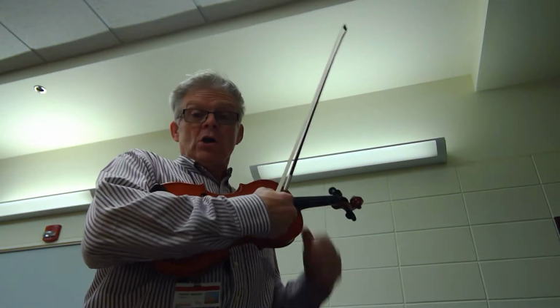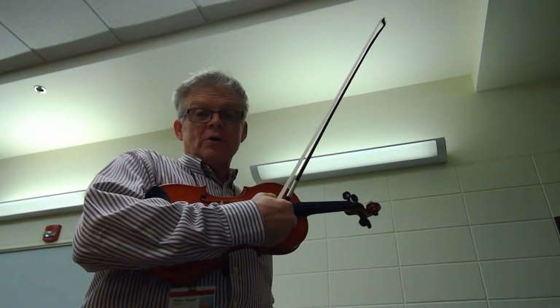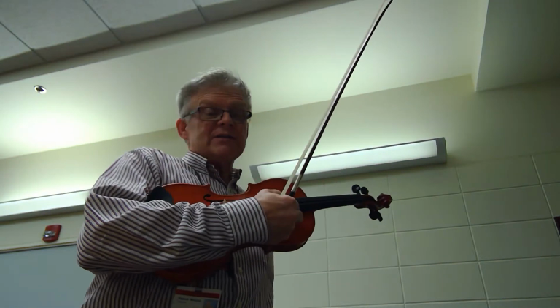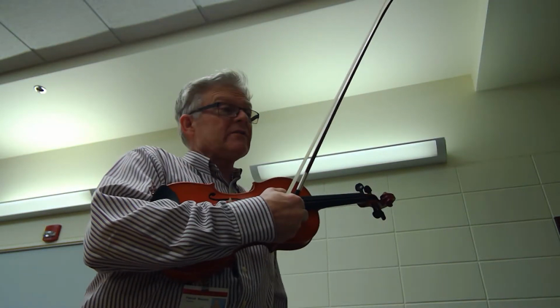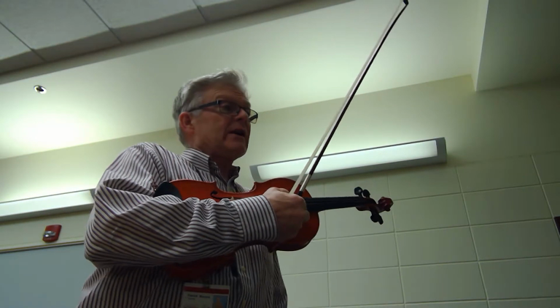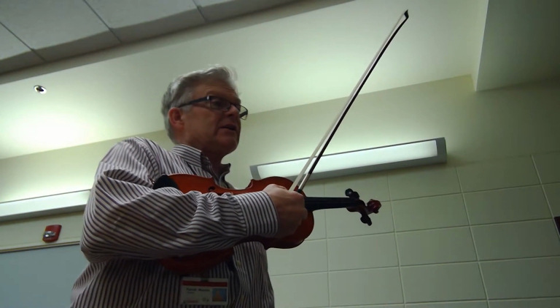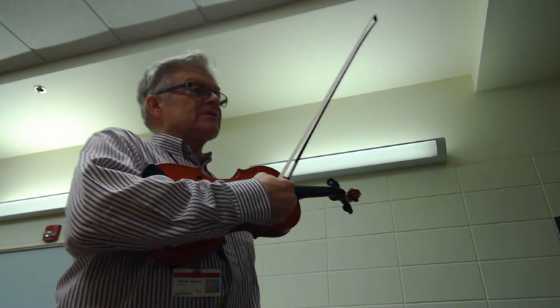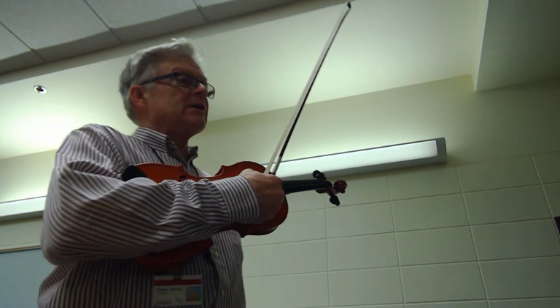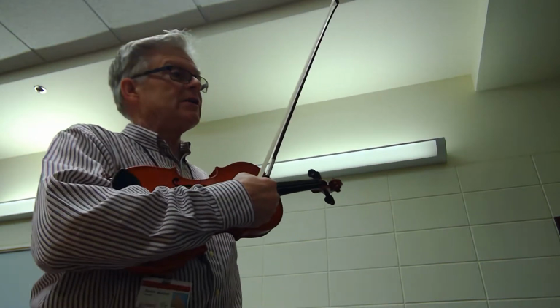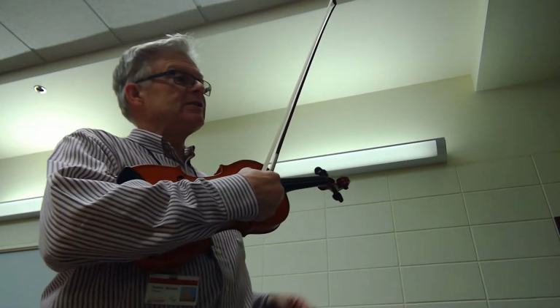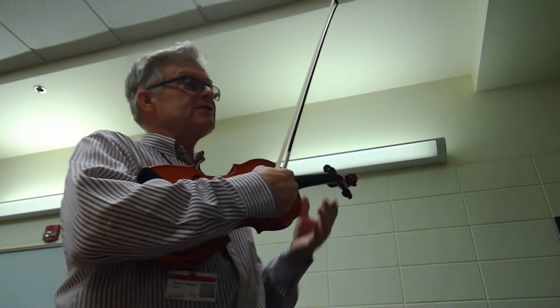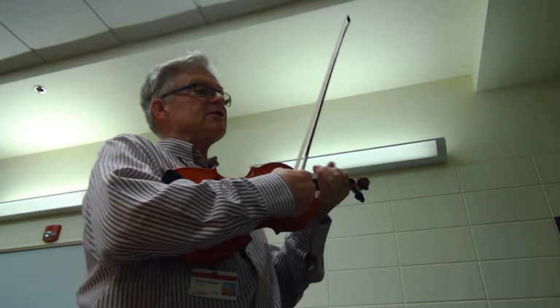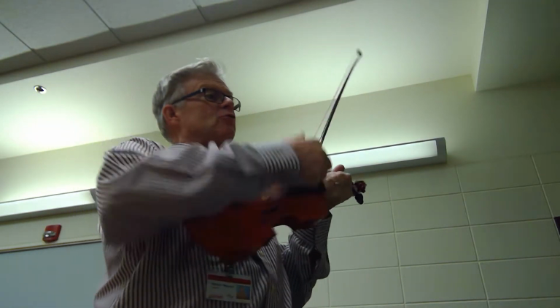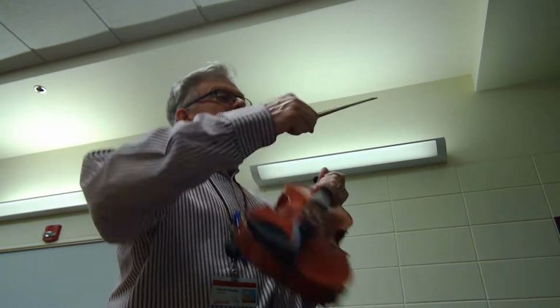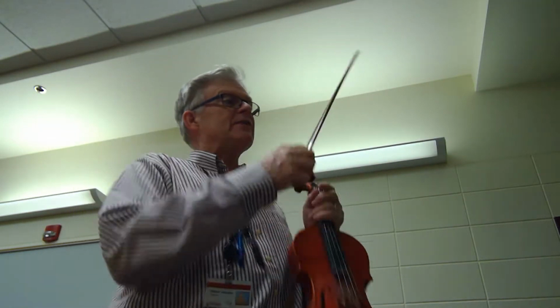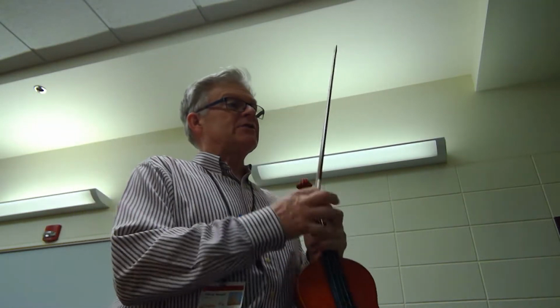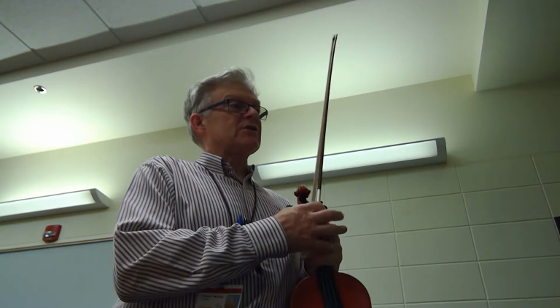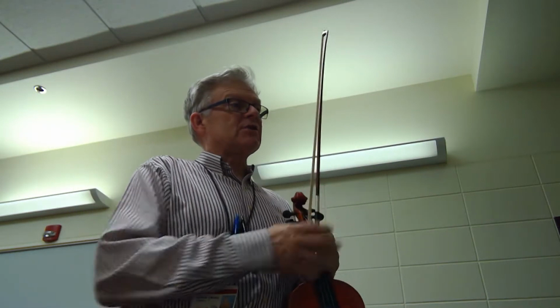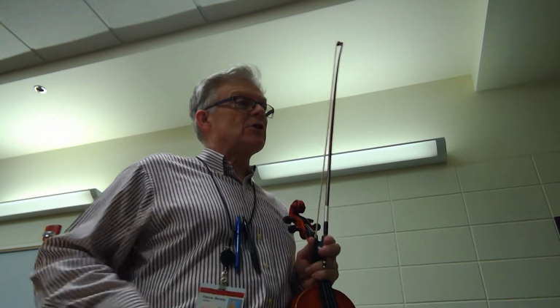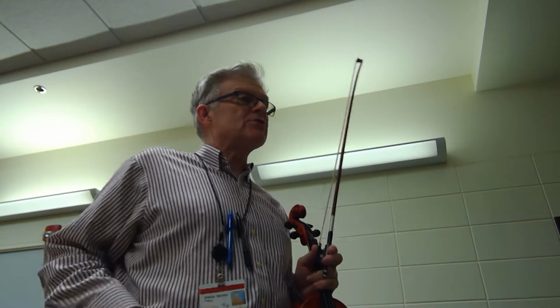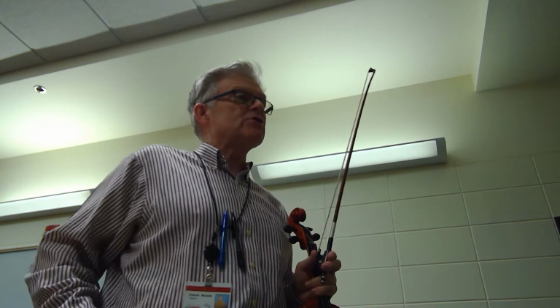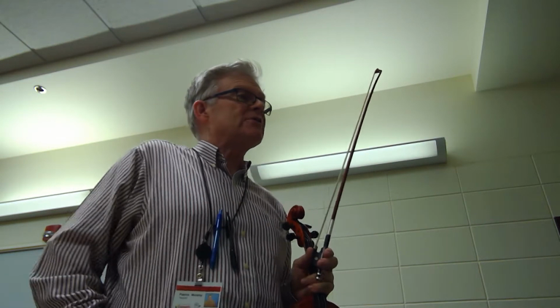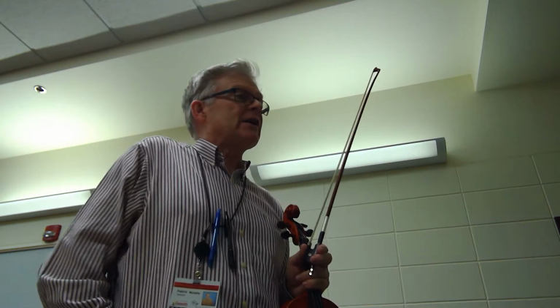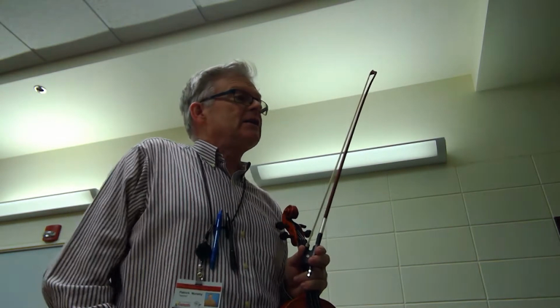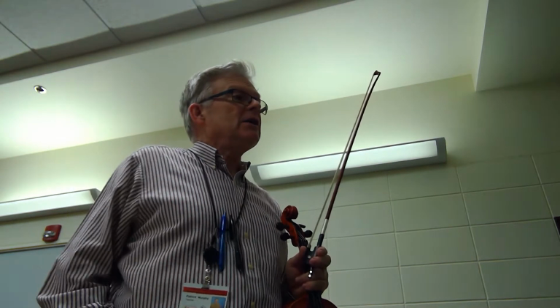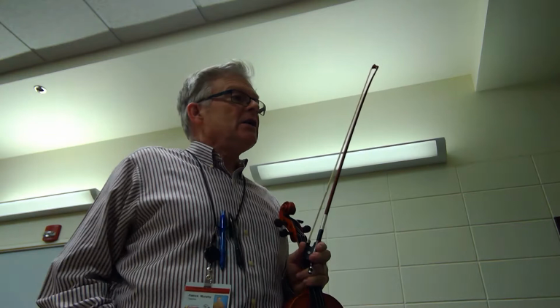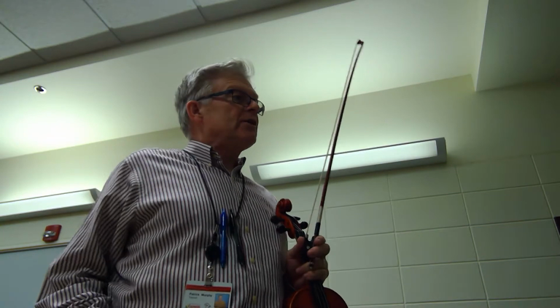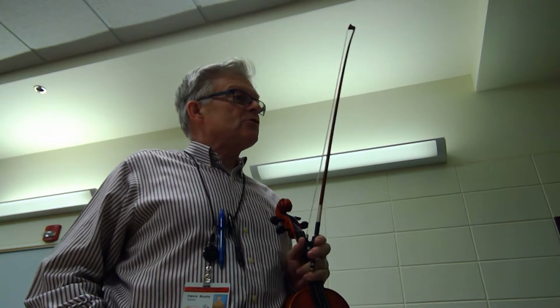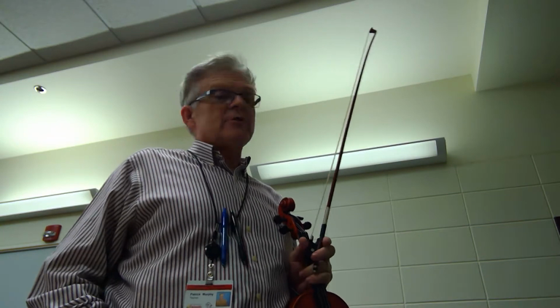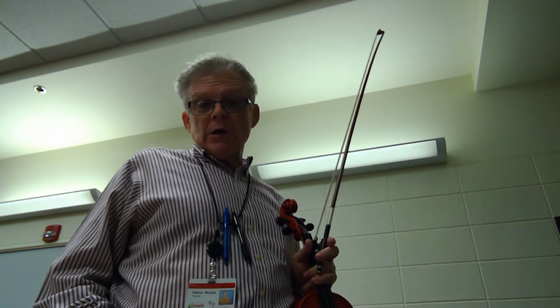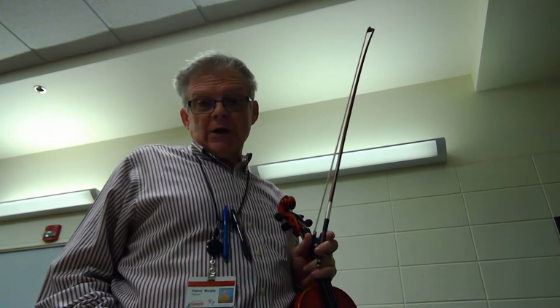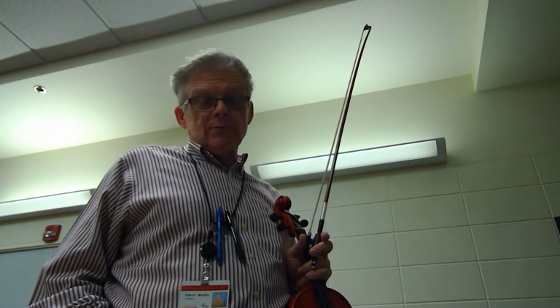Okay, second violins. This is the Grave section of the Overture of the Messiah by George Frederick Handel.